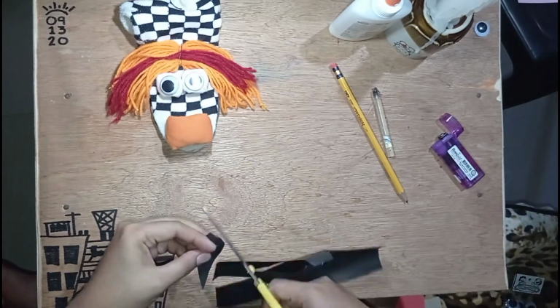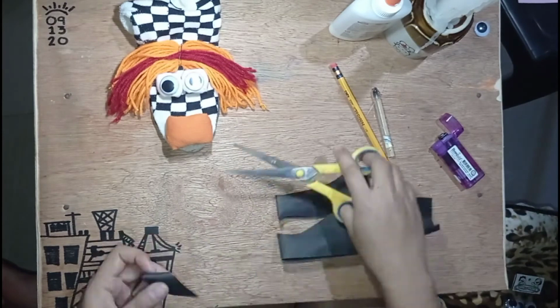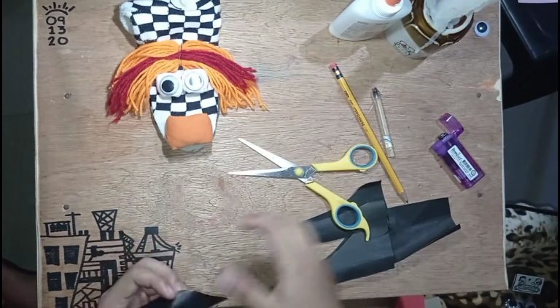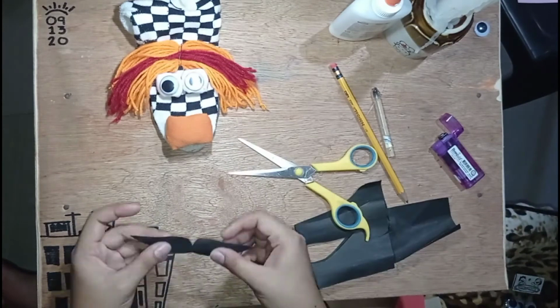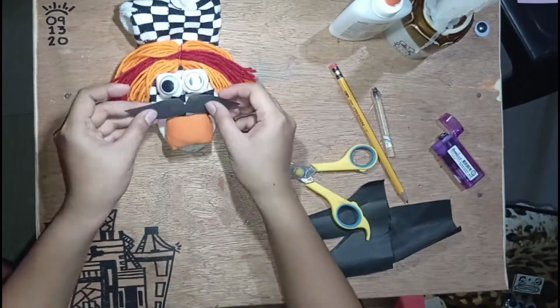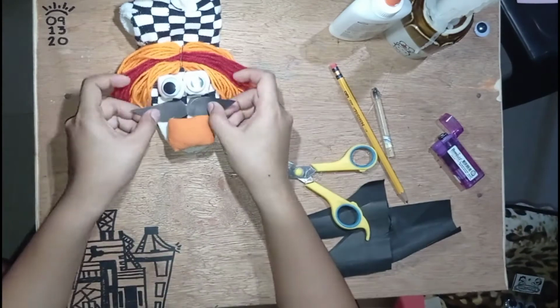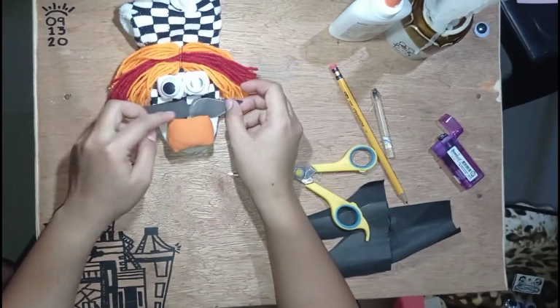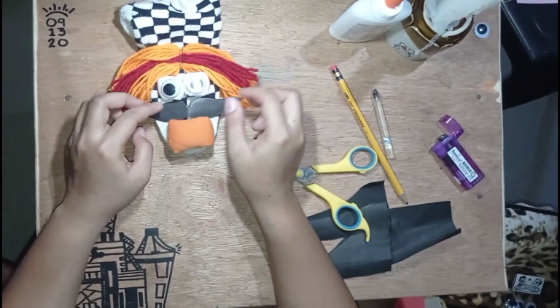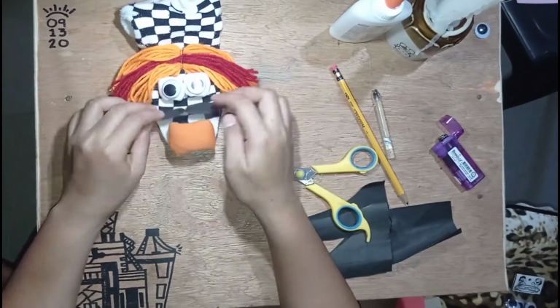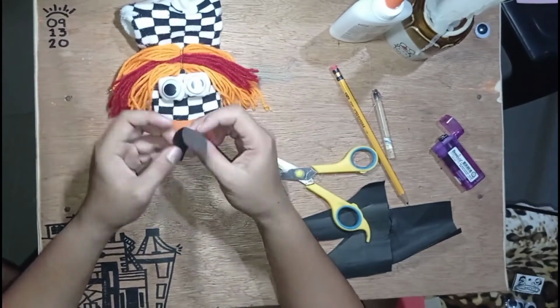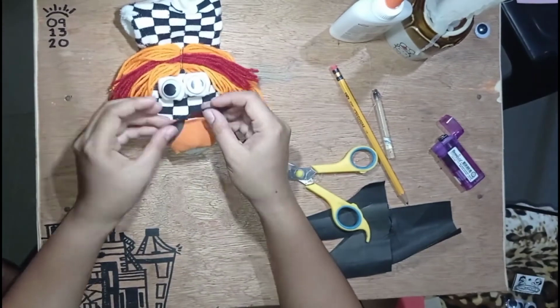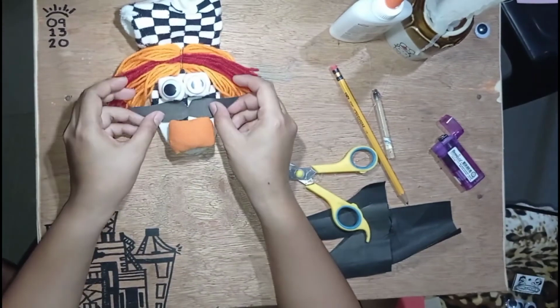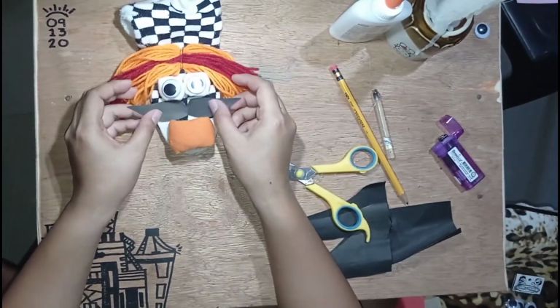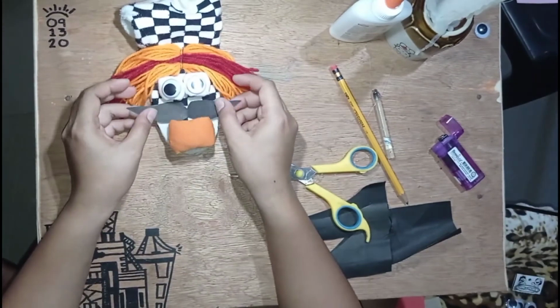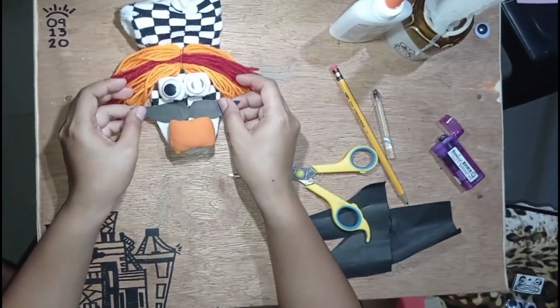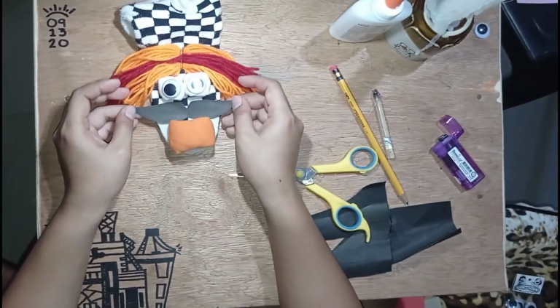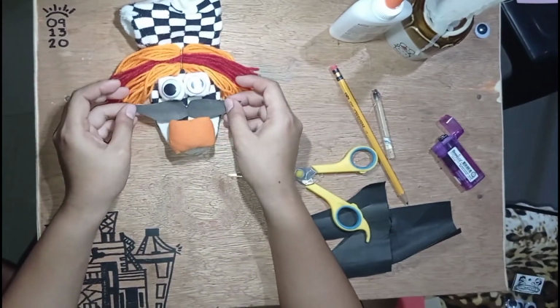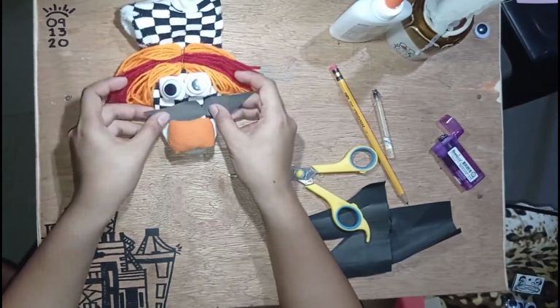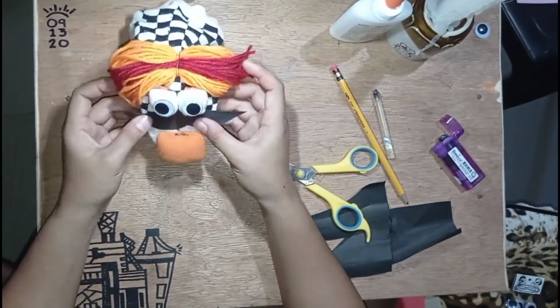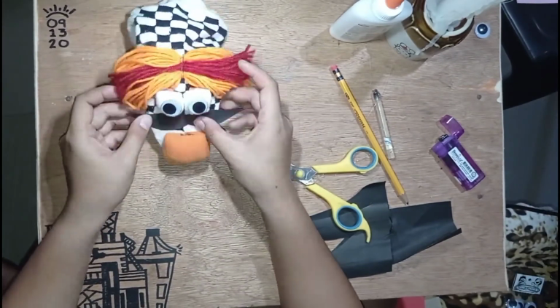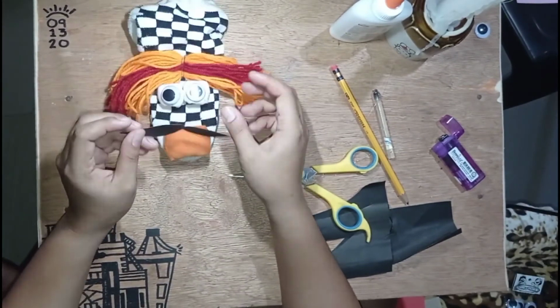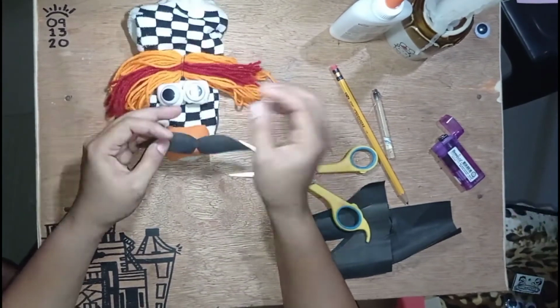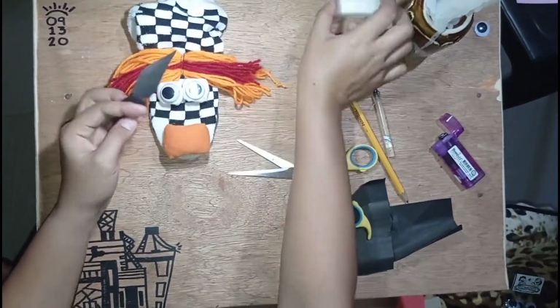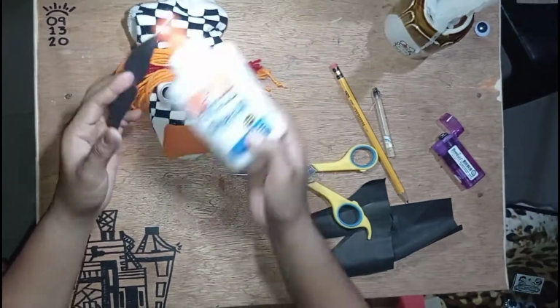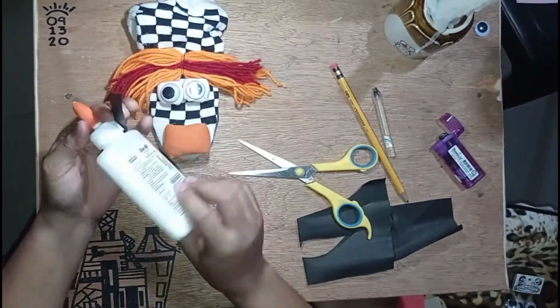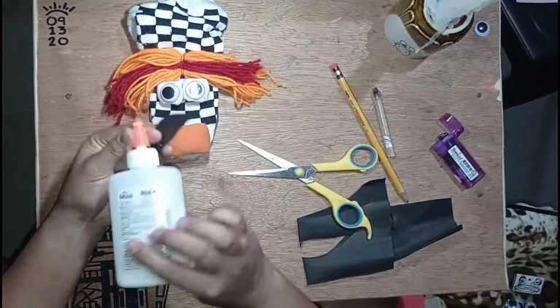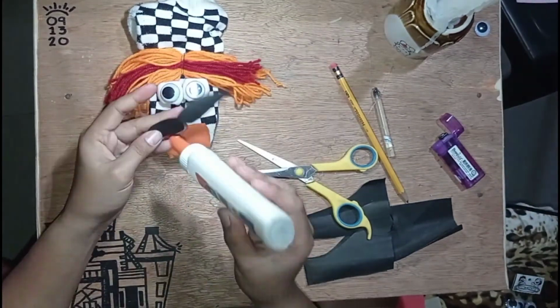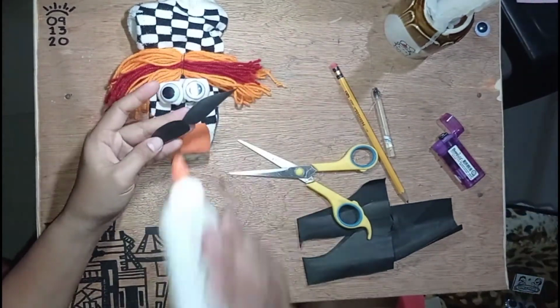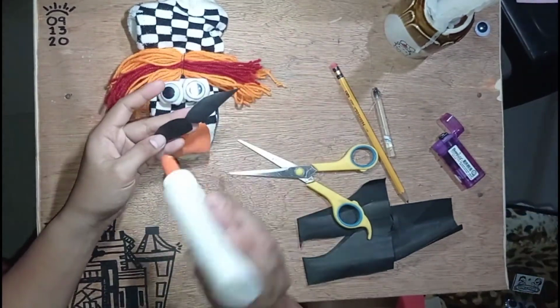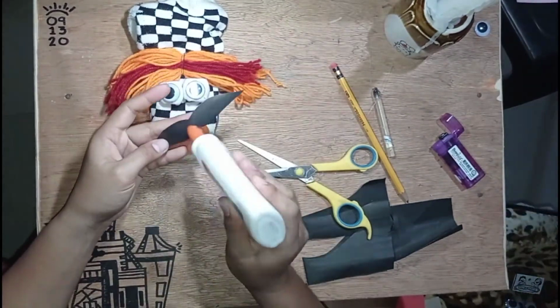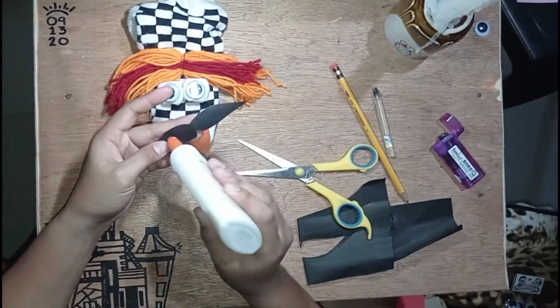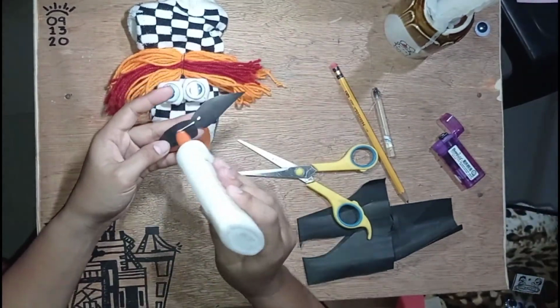And to complete our Mr. Sock Puppet, pwede natin siyang retagan ng balbas.